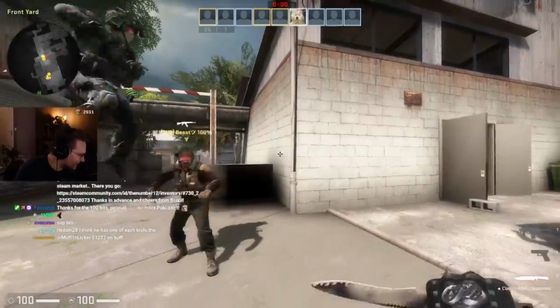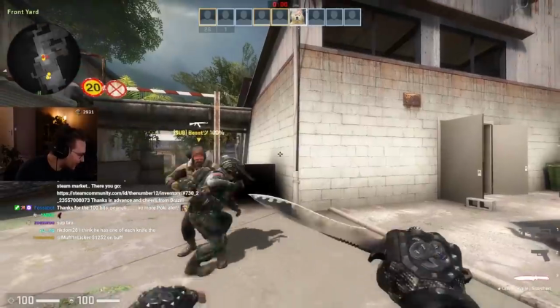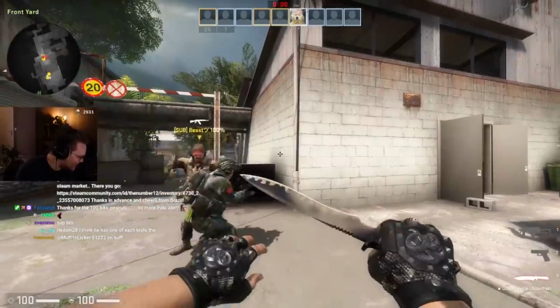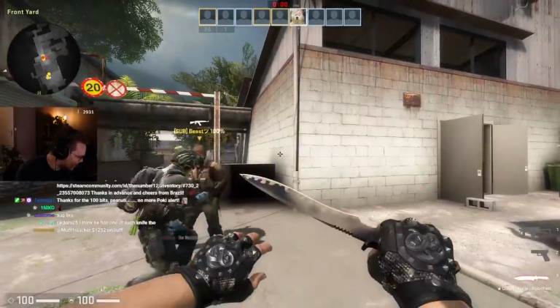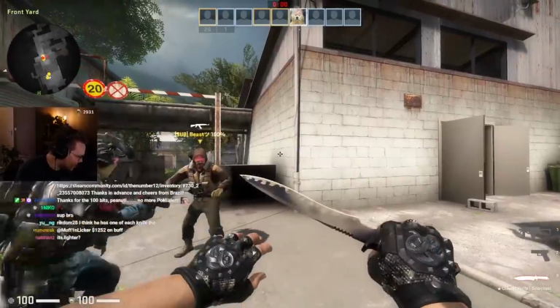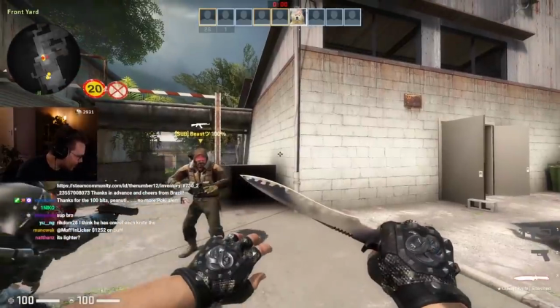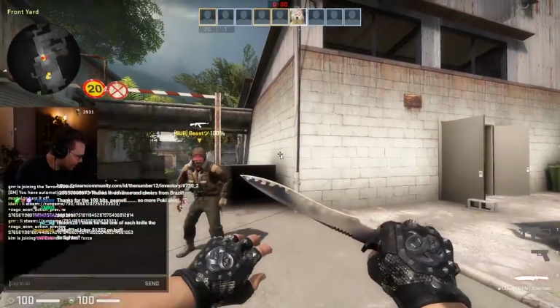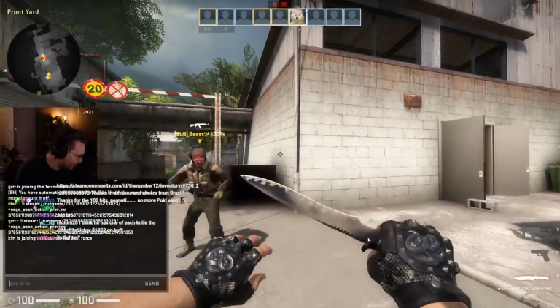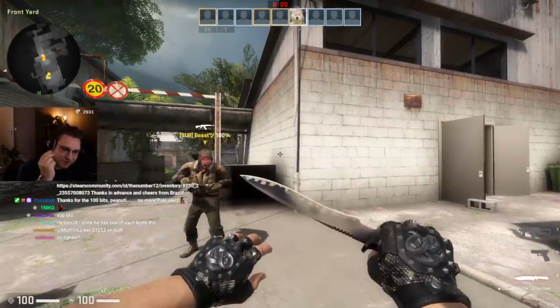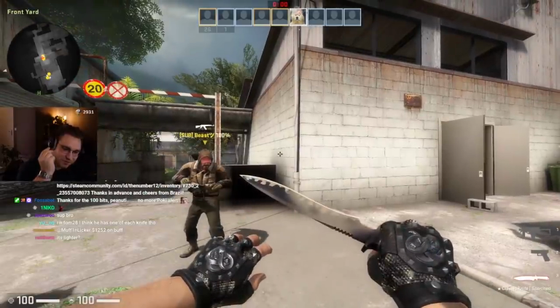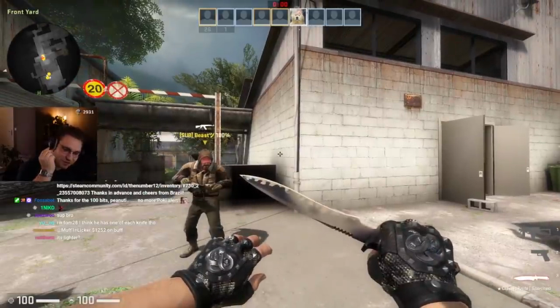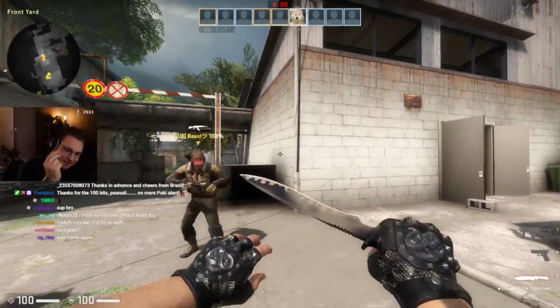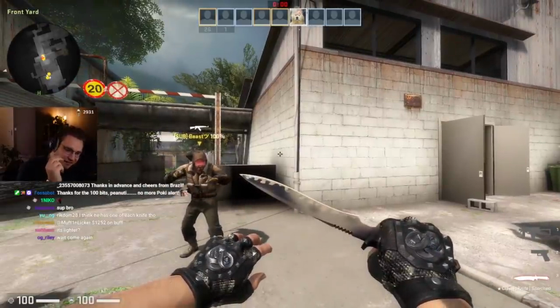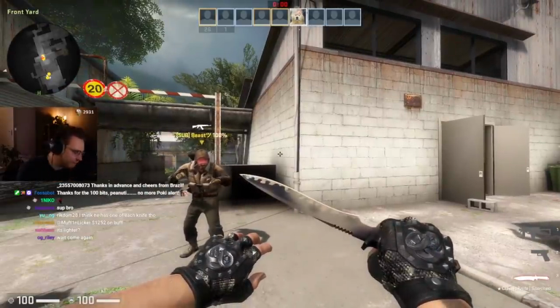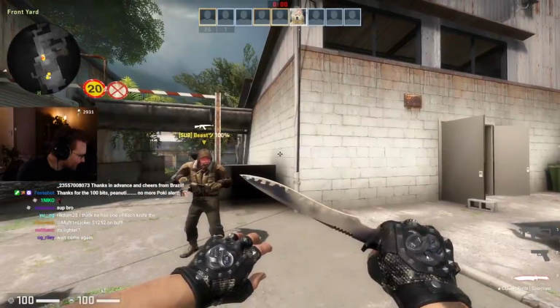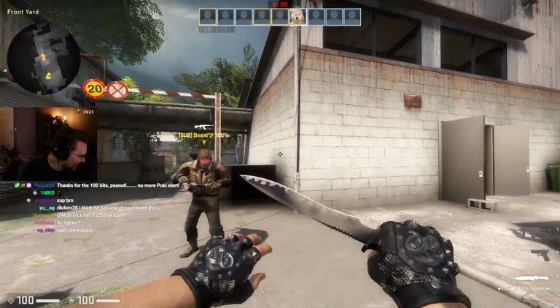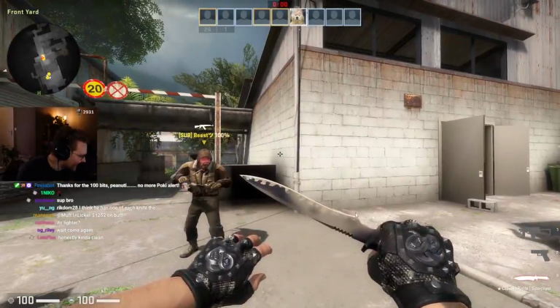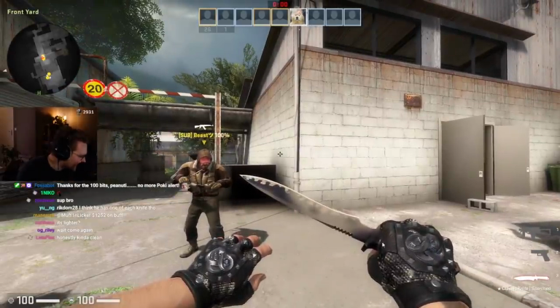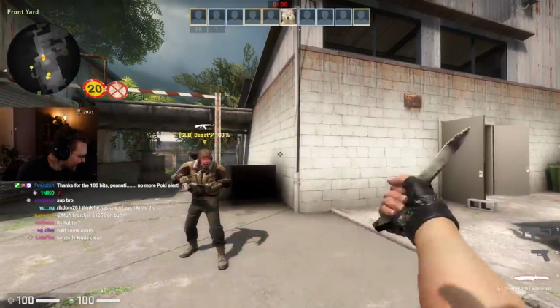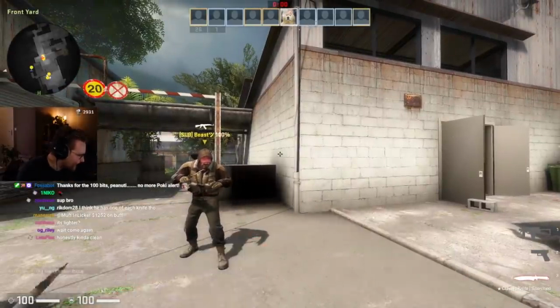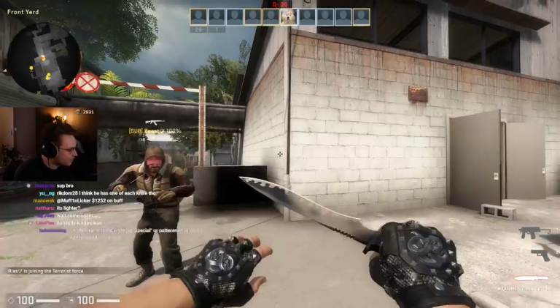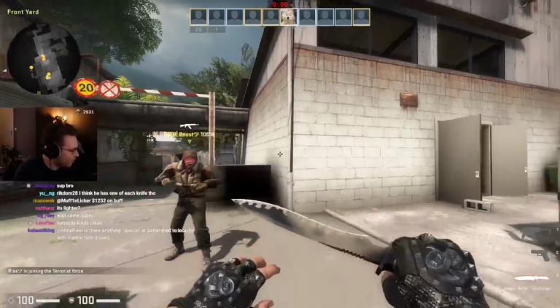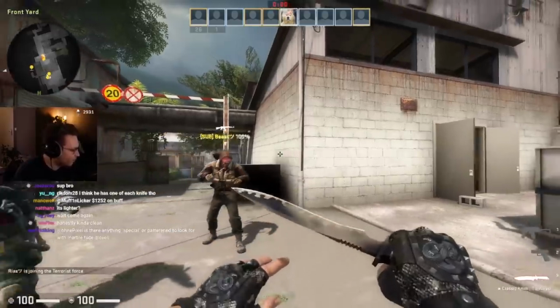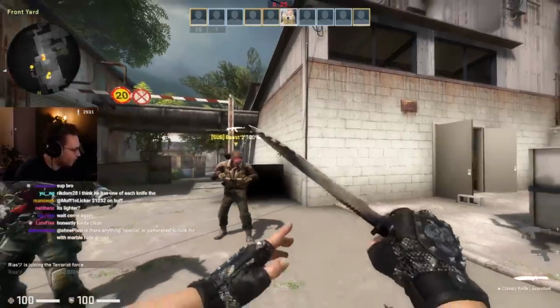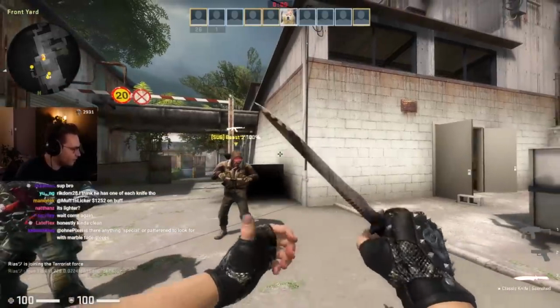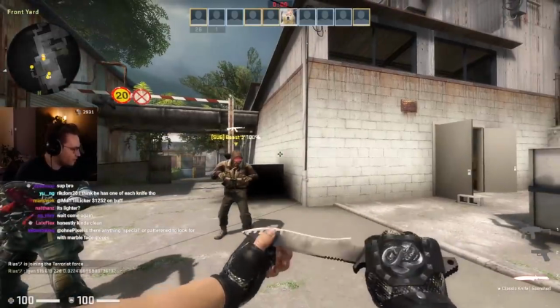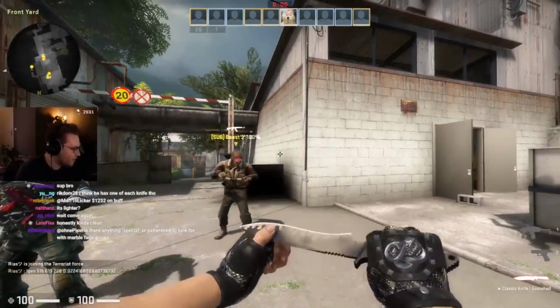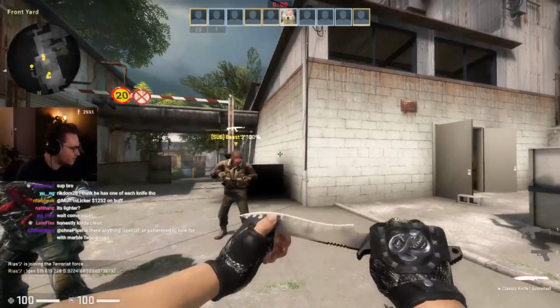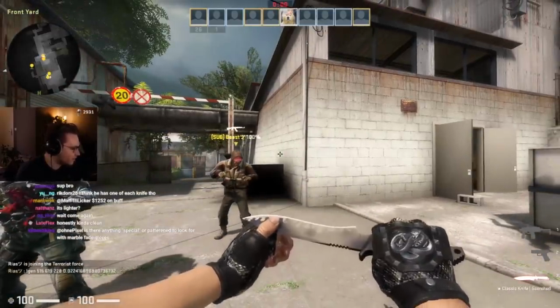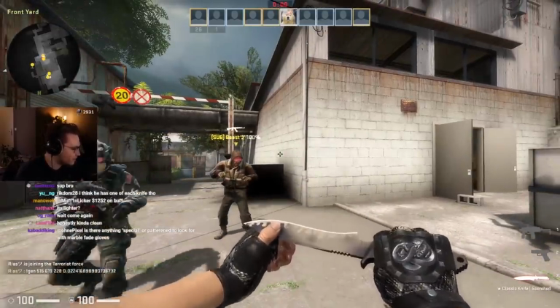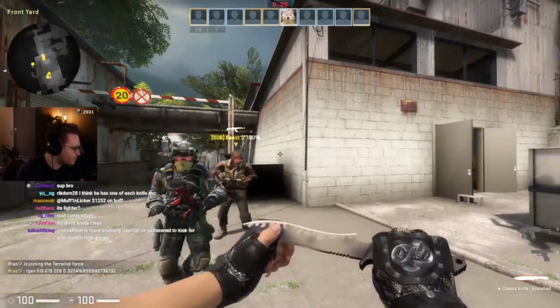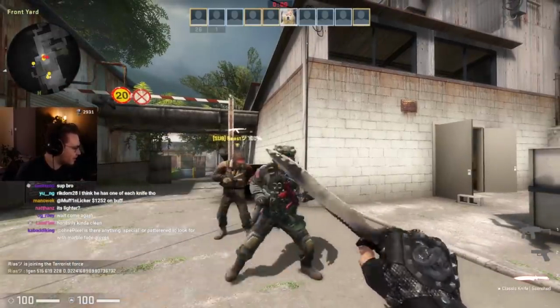This is a normal scorch pattern. We have some bright stuff, we have some dark stuff. It's a normal float — nothing special.